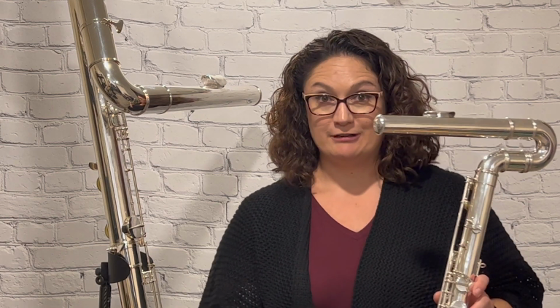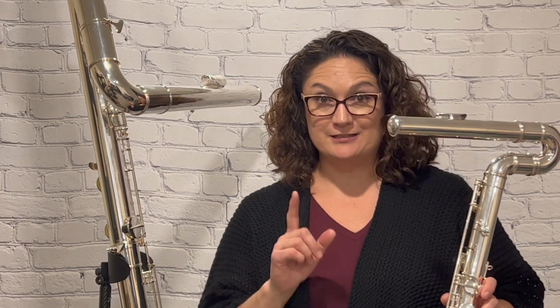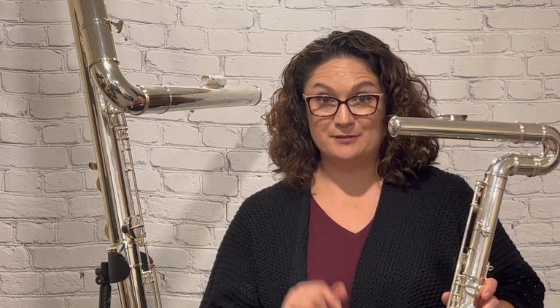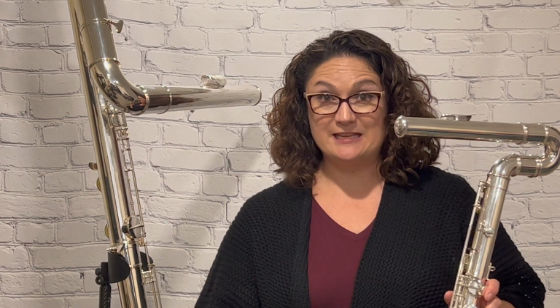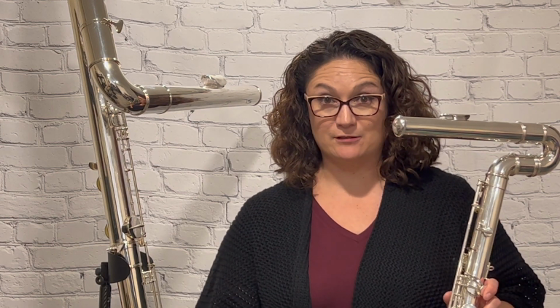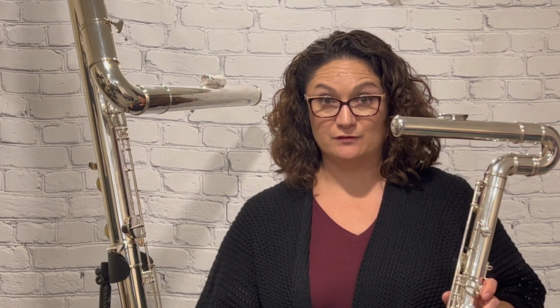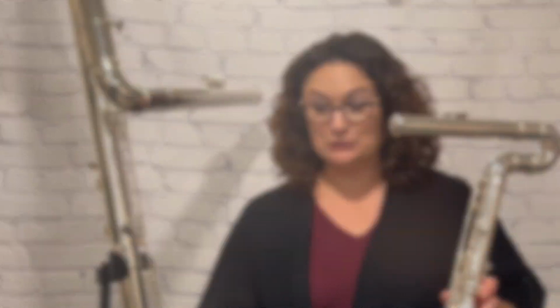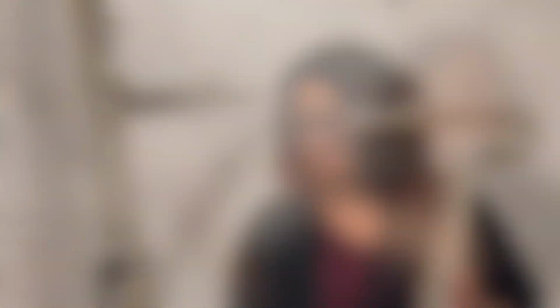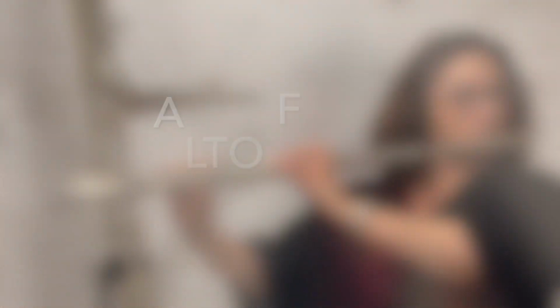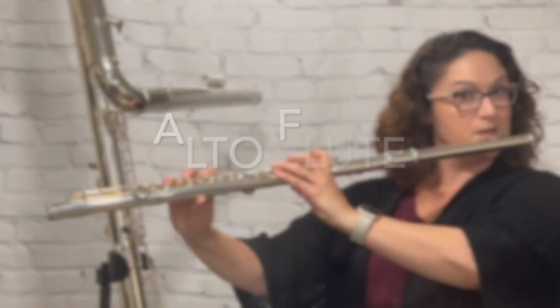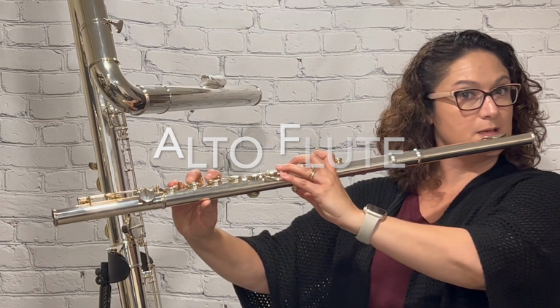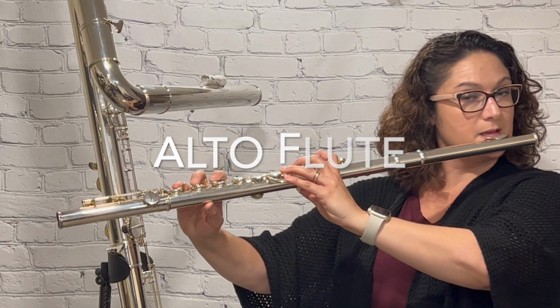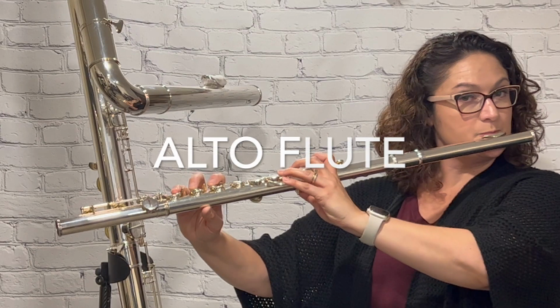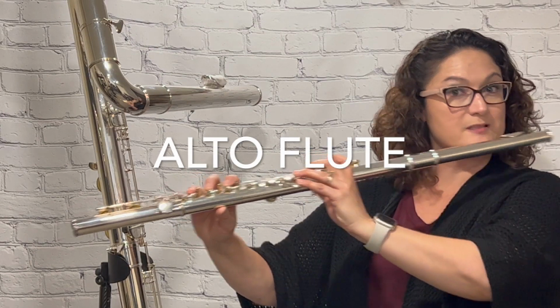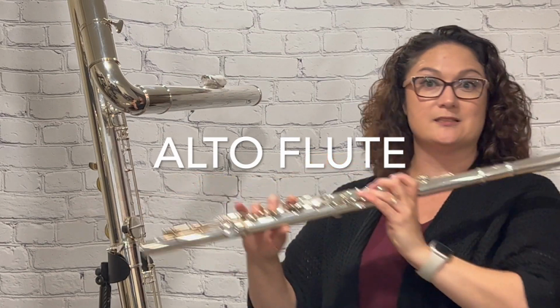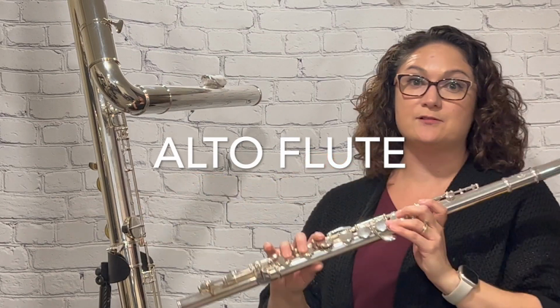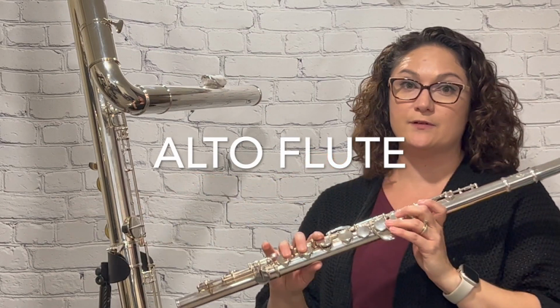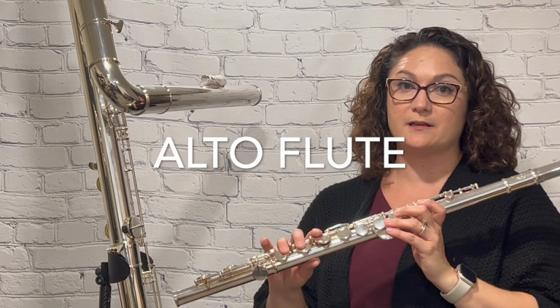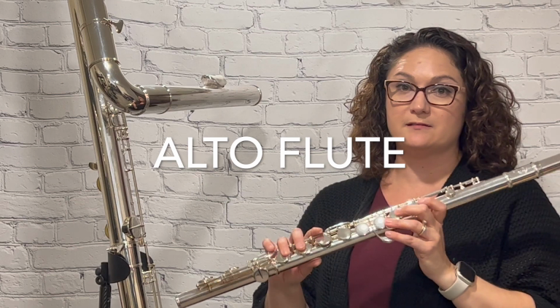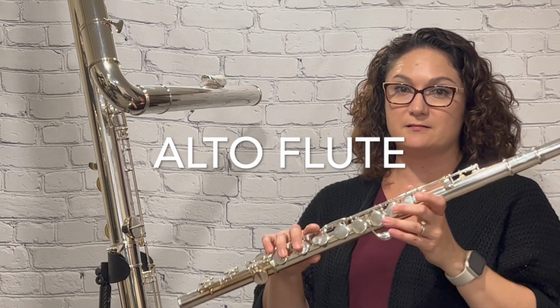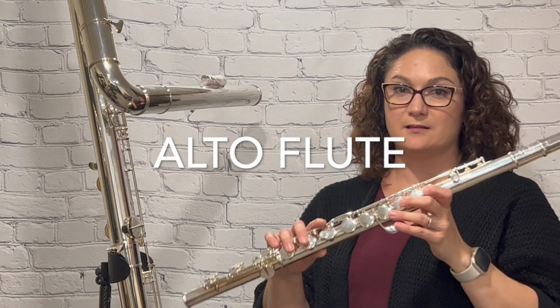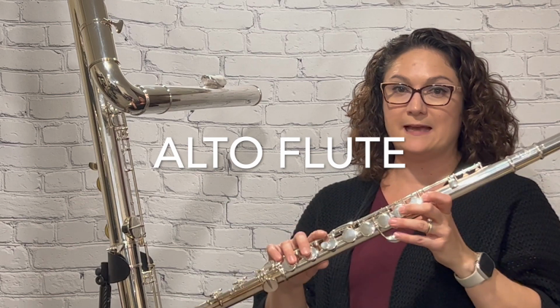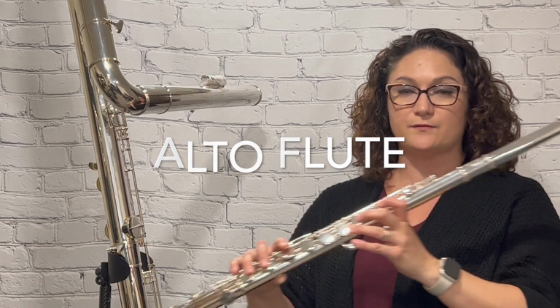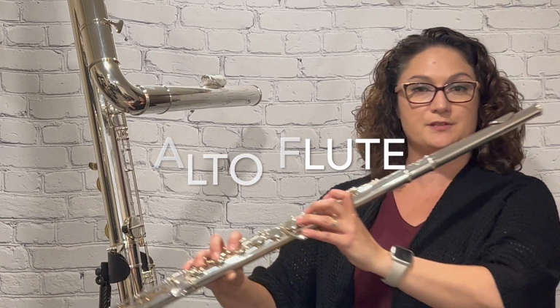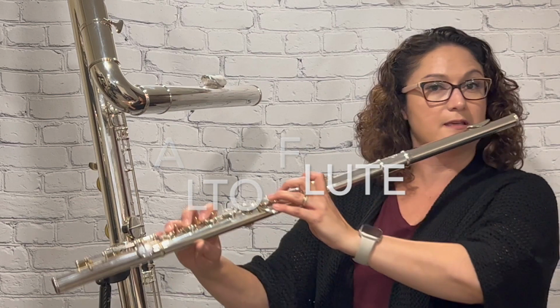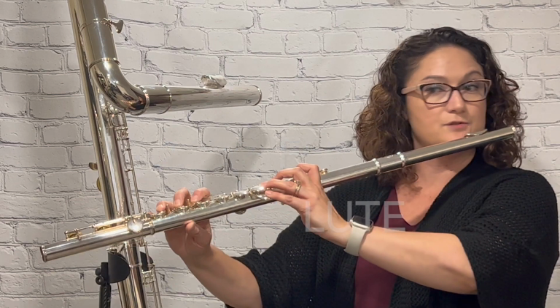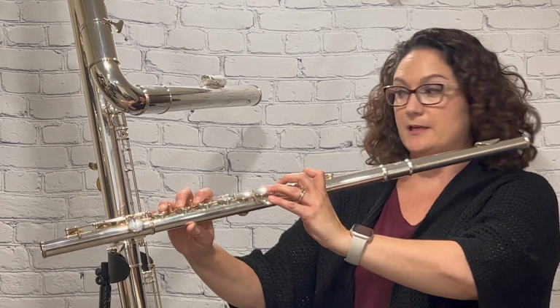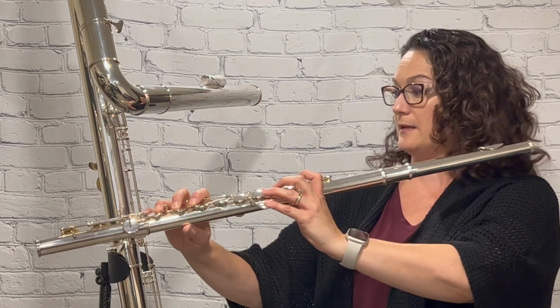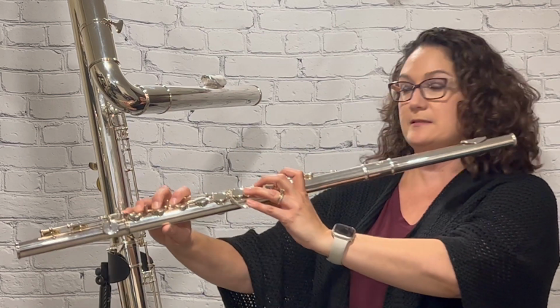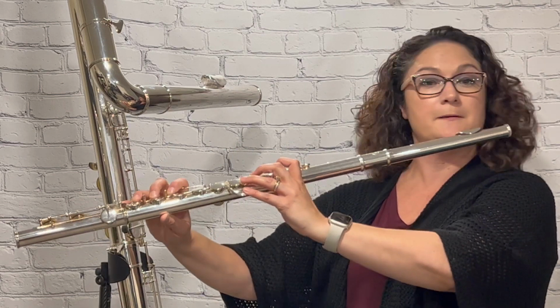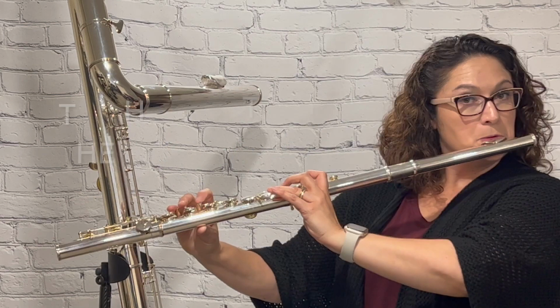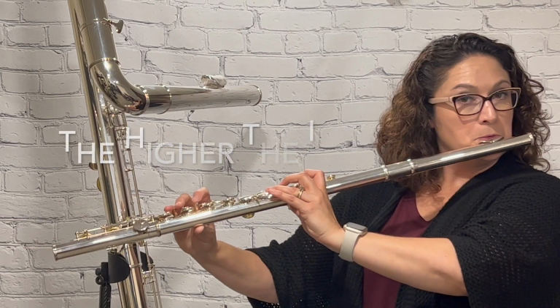Next up is the alto flute. Same thing. That's going to sound different because the alto flute is in the key of G, not C.